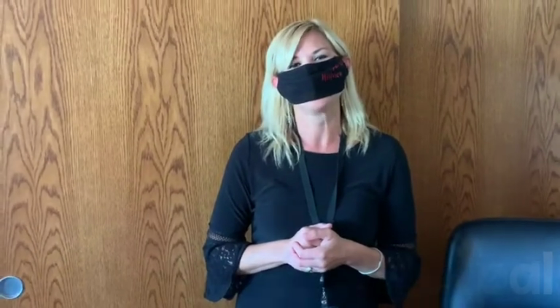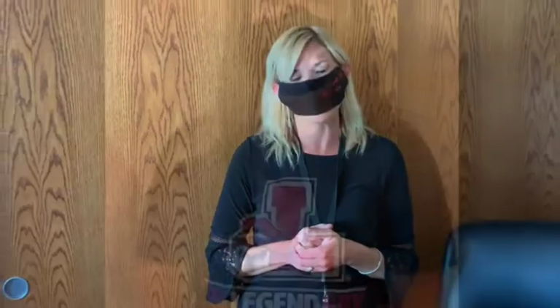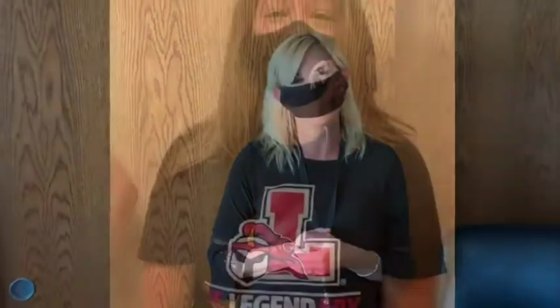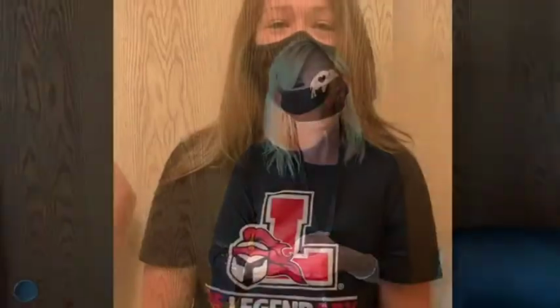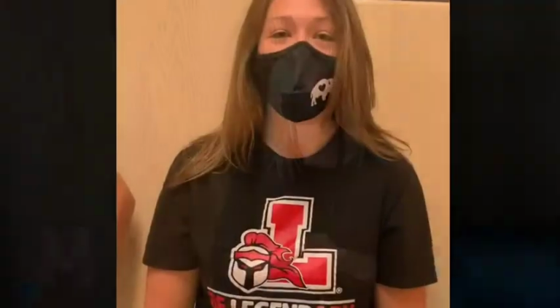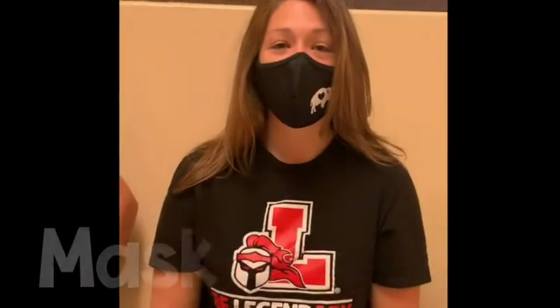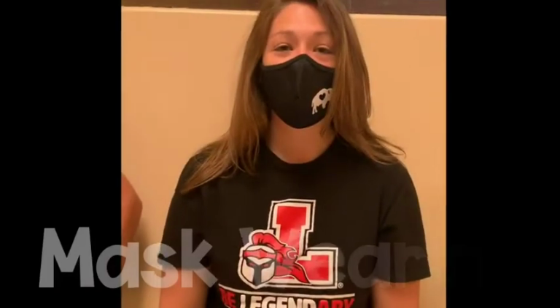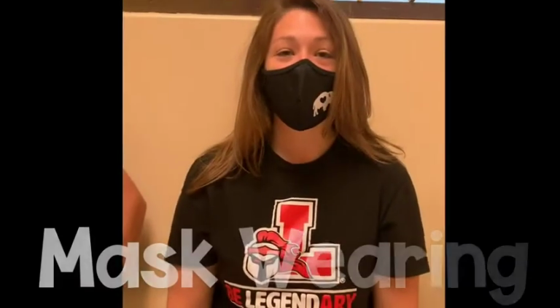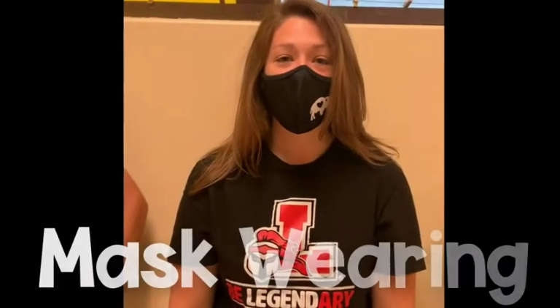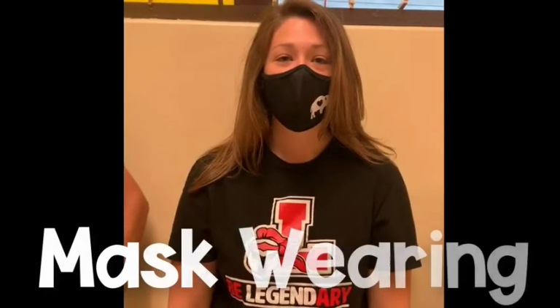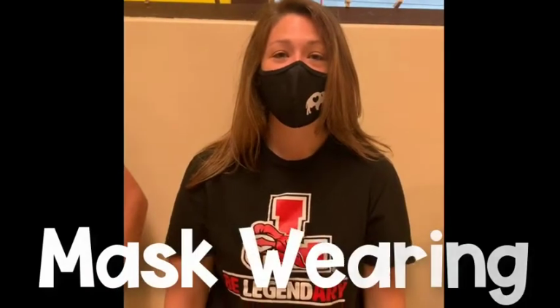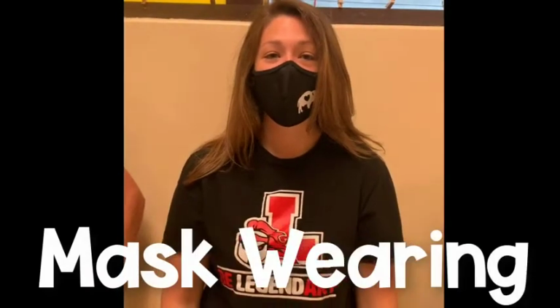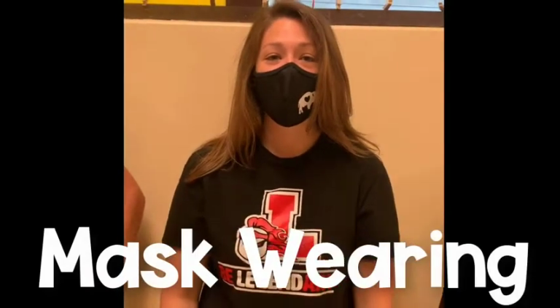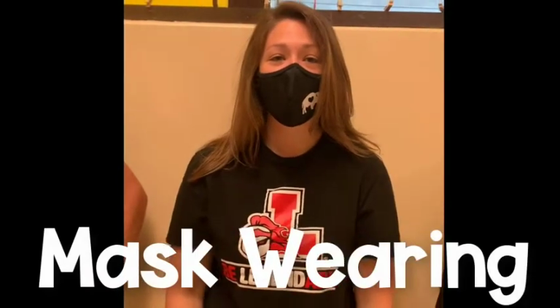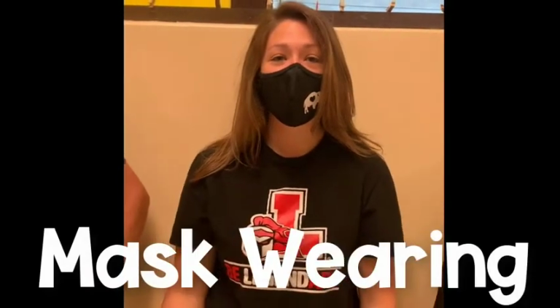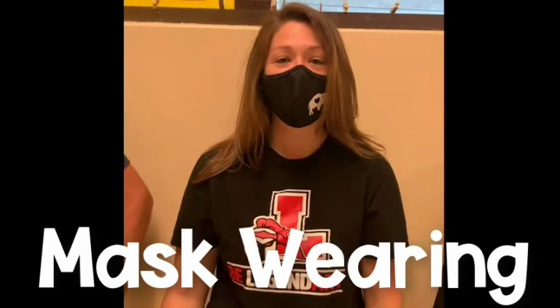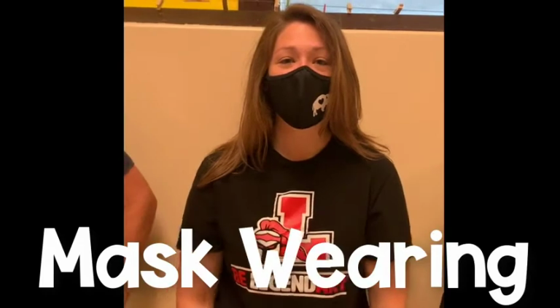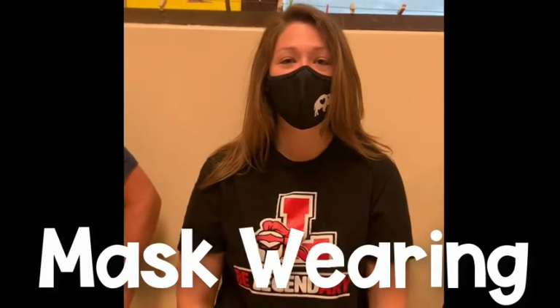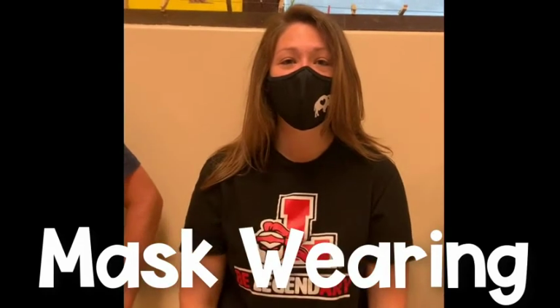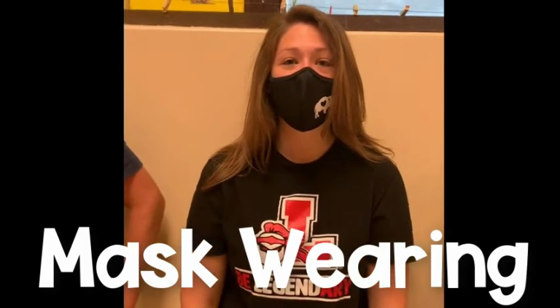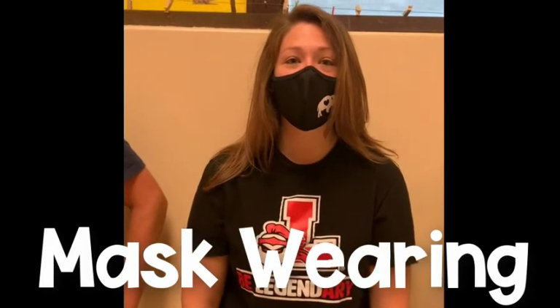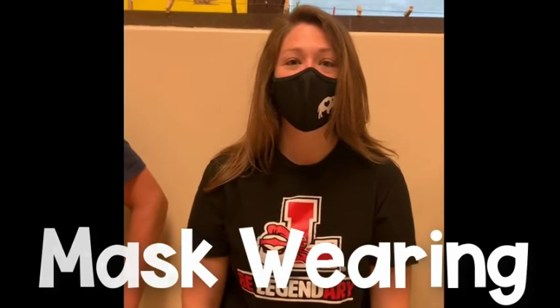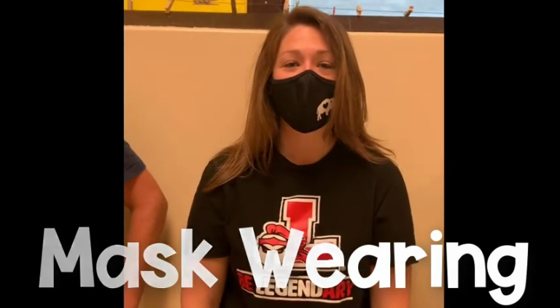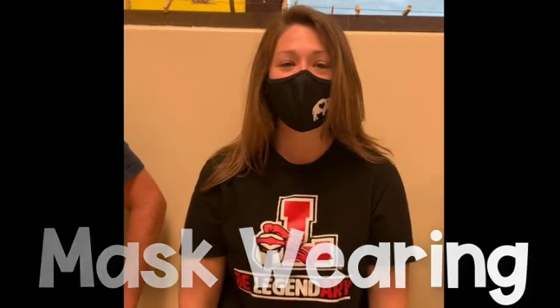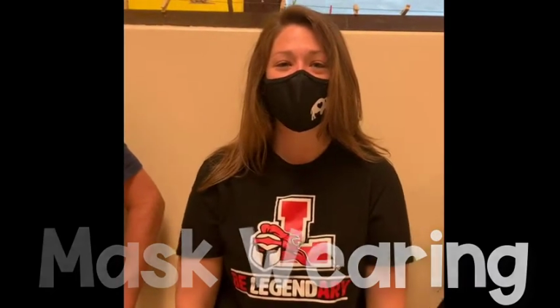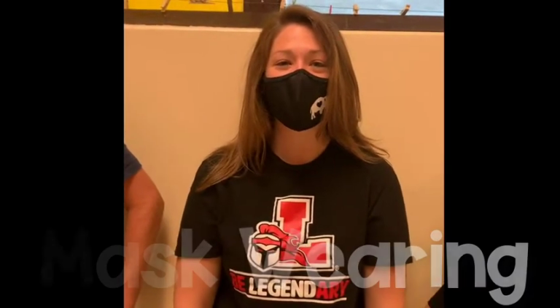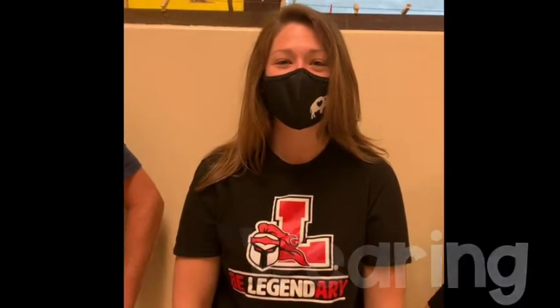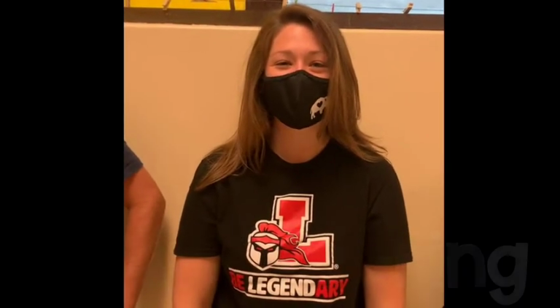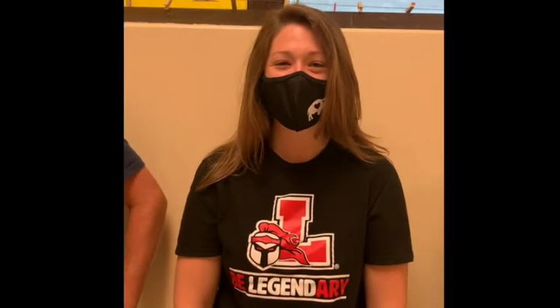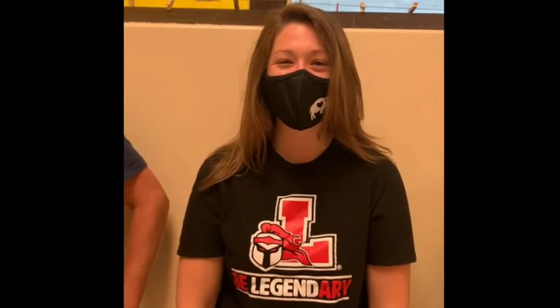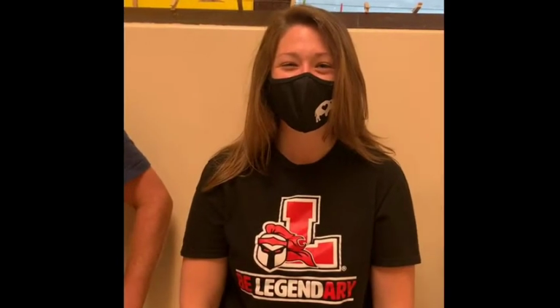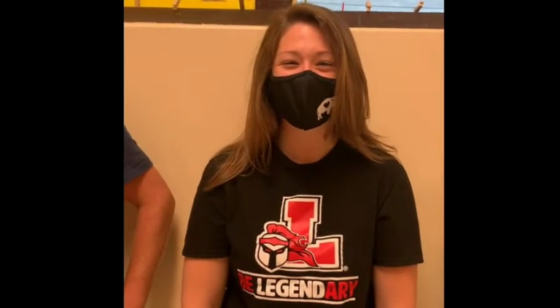We have to wear our masks the right way. Take a look at everybody else and let us know with your thumbs up who's wearing it correctly.